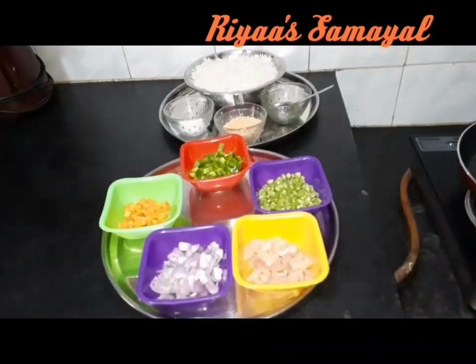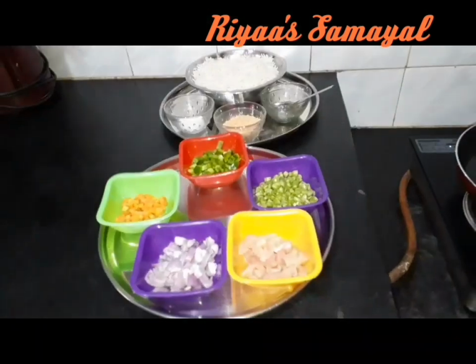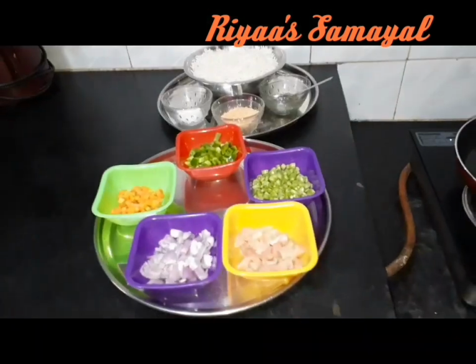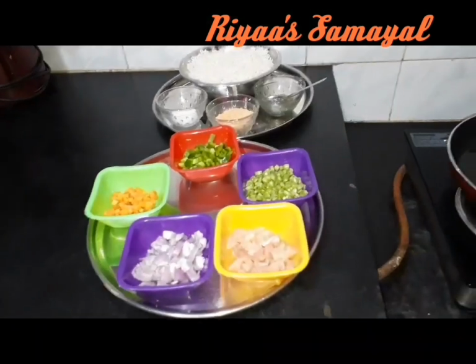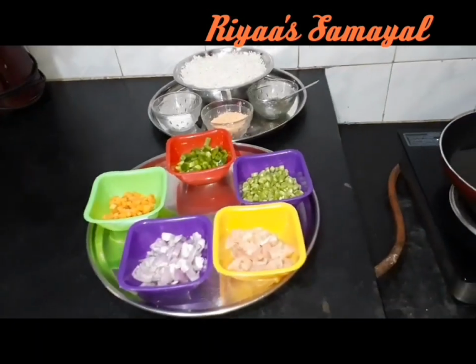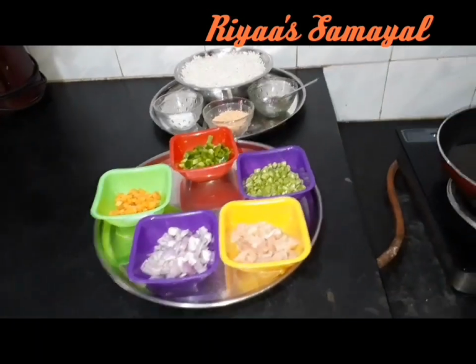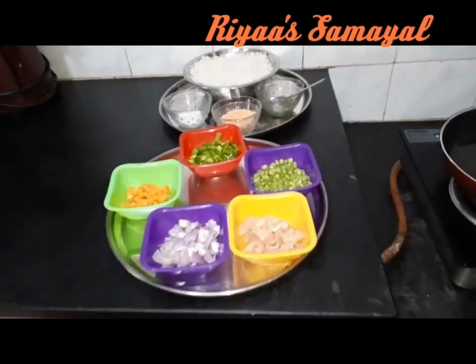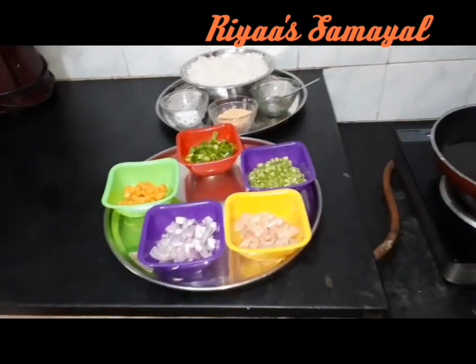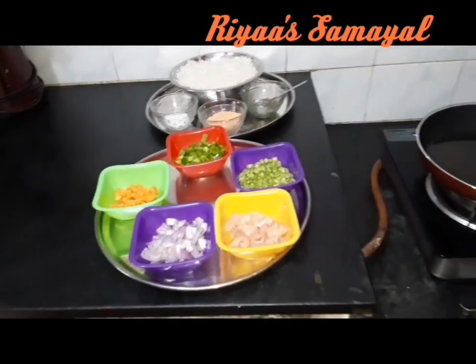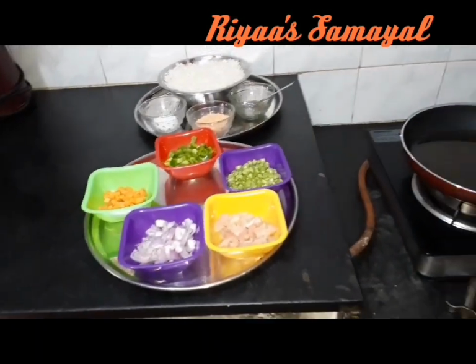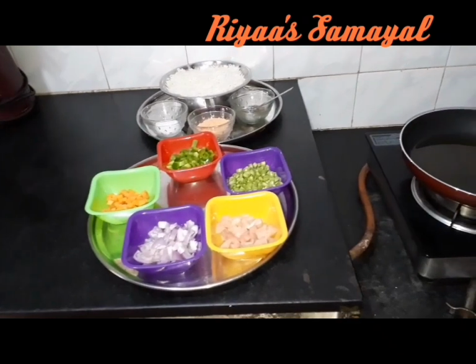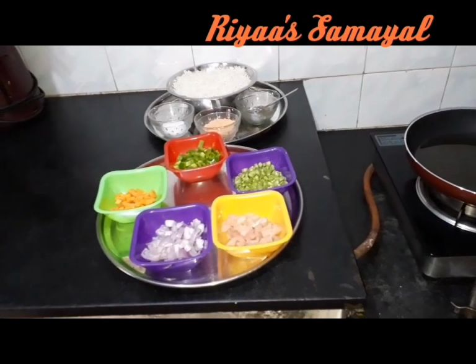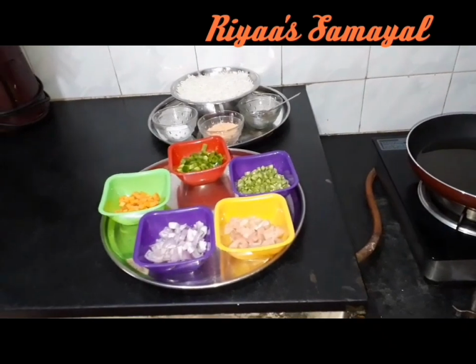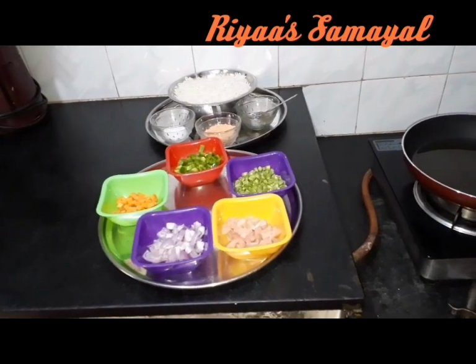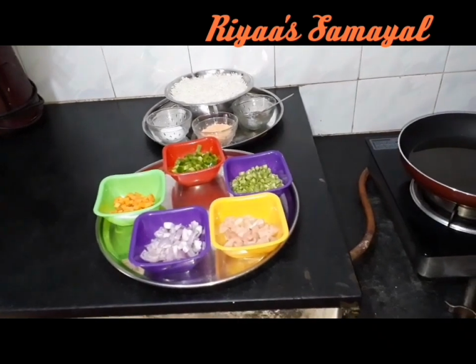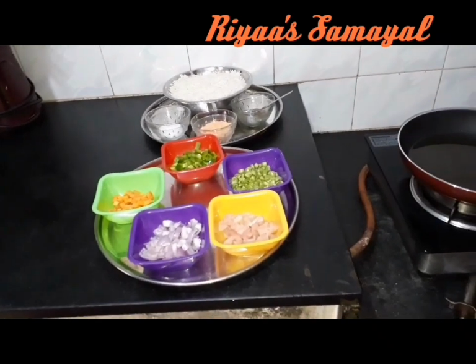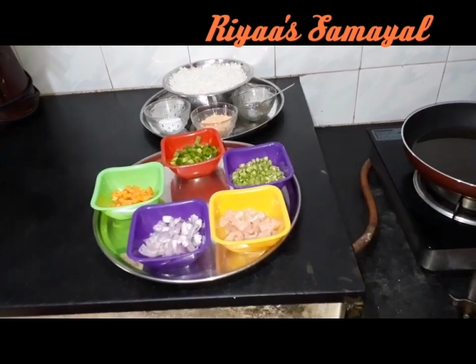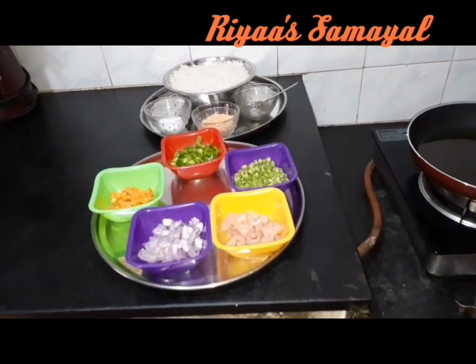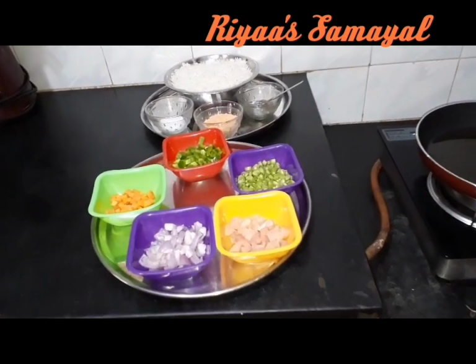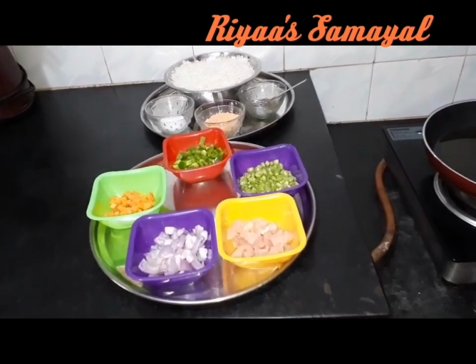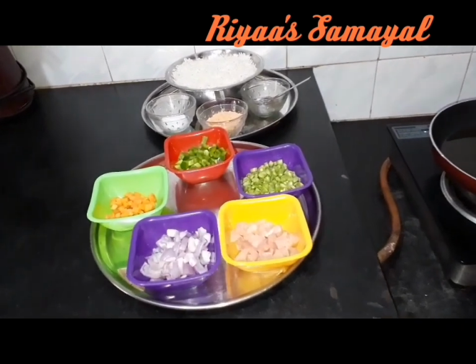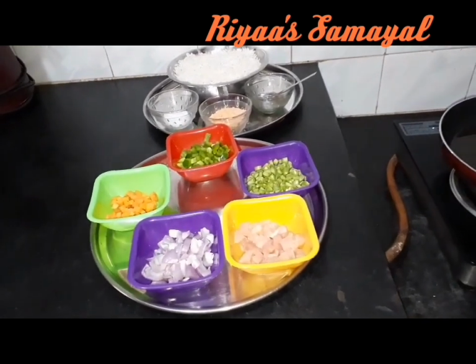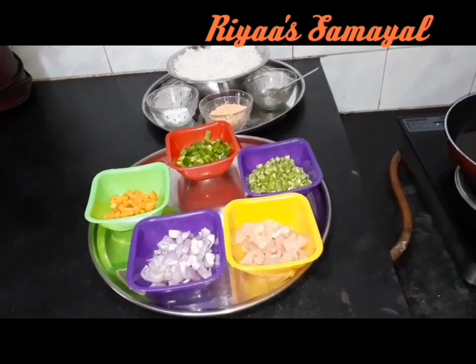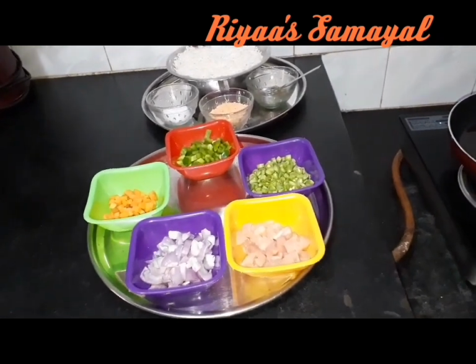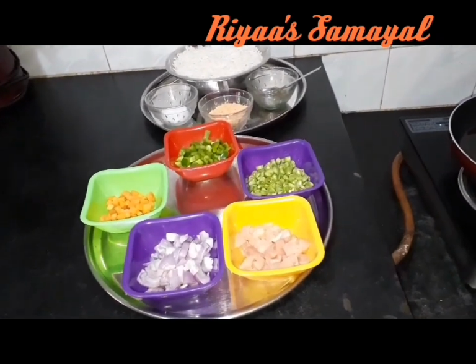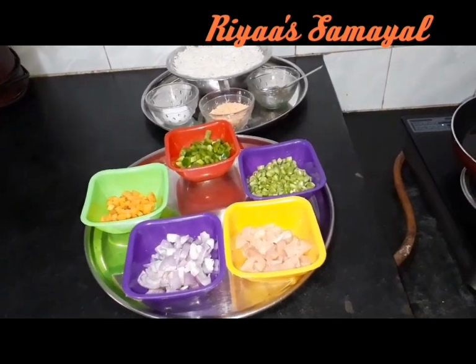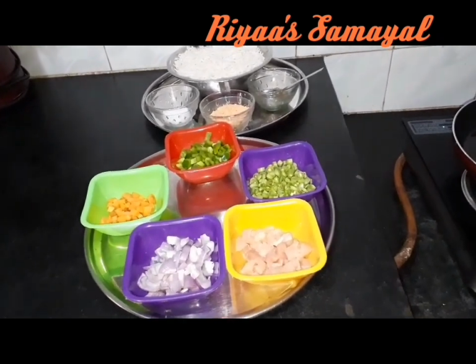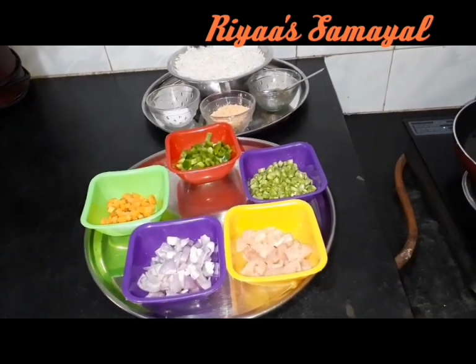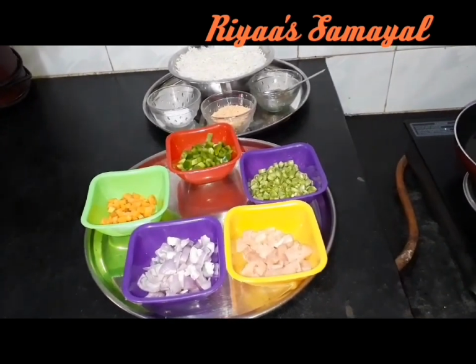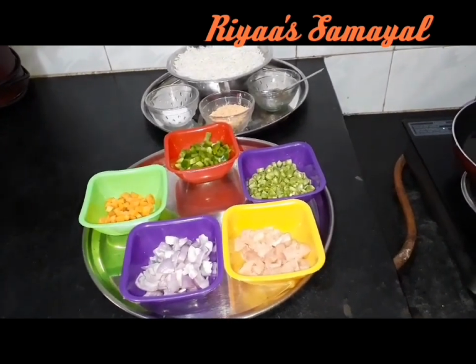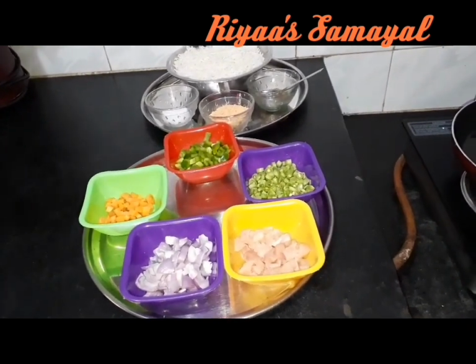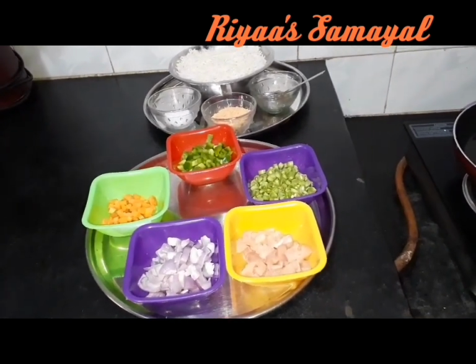Hello friends, welcome to Riyah Samir. Today's recipe: chicken fried rice.